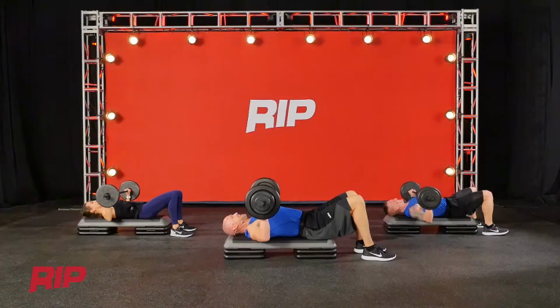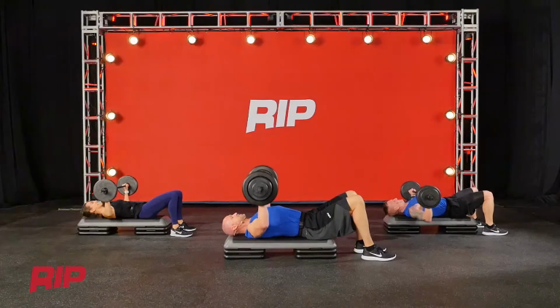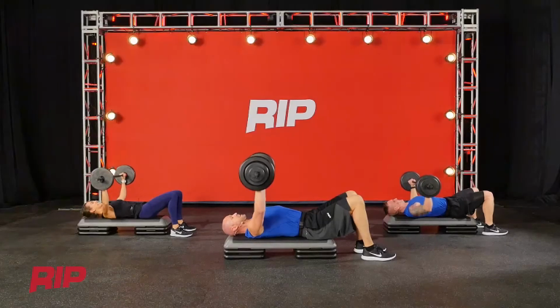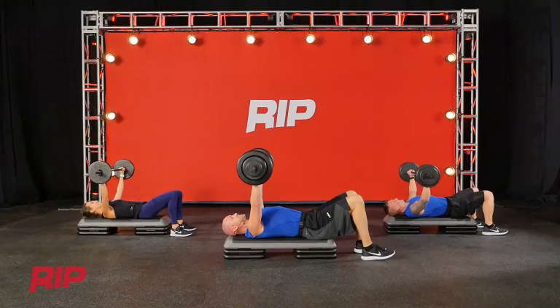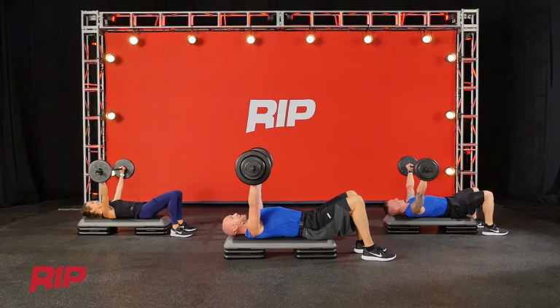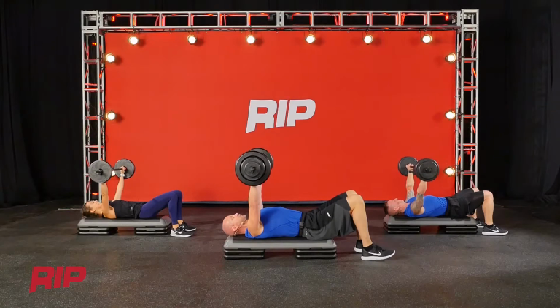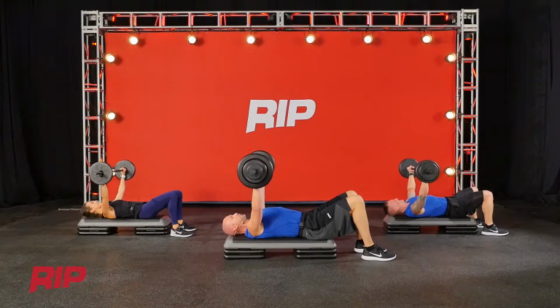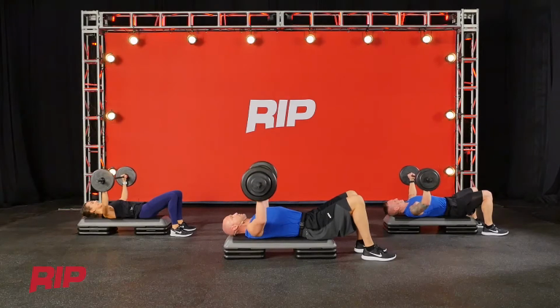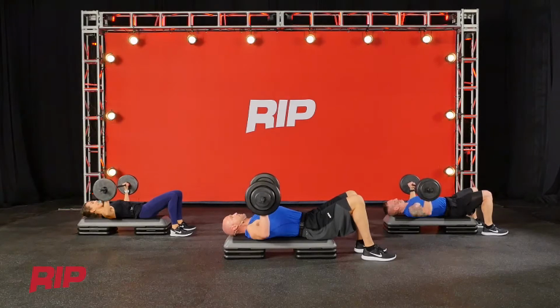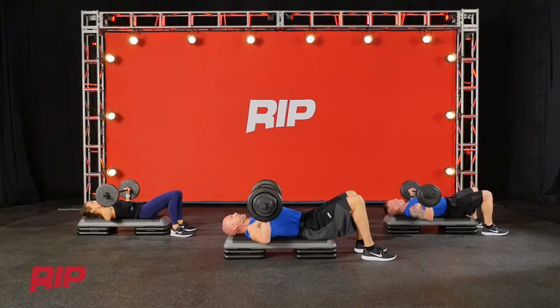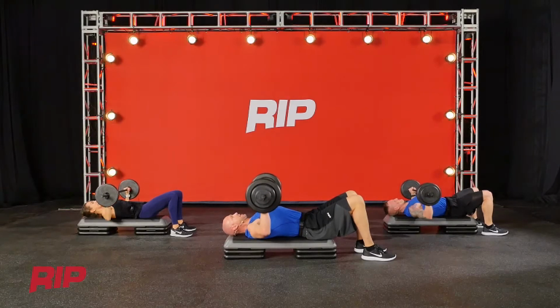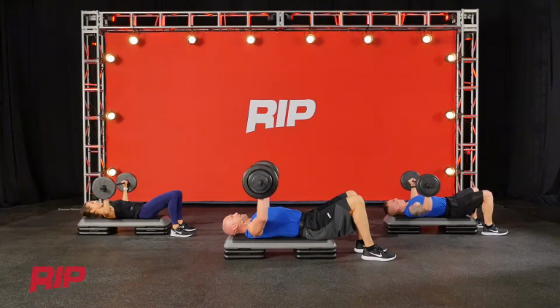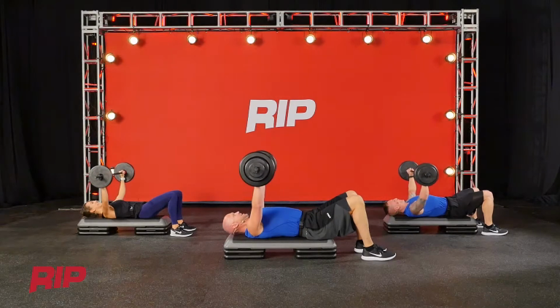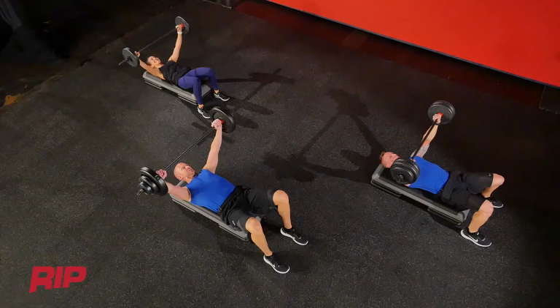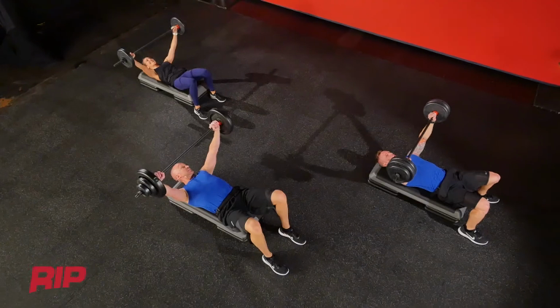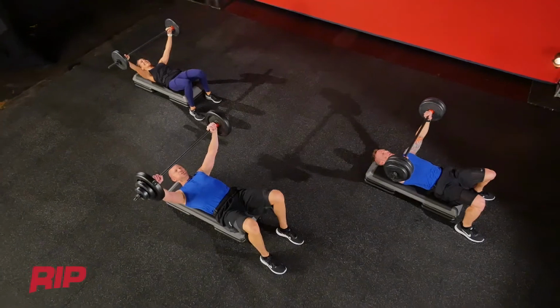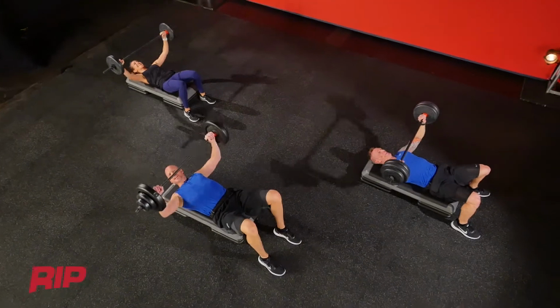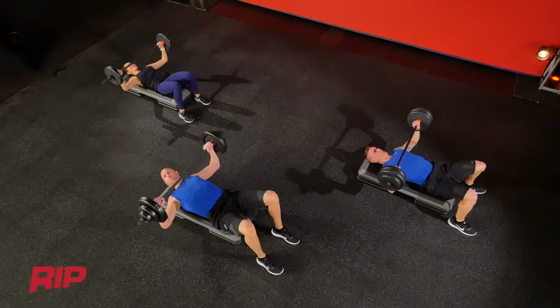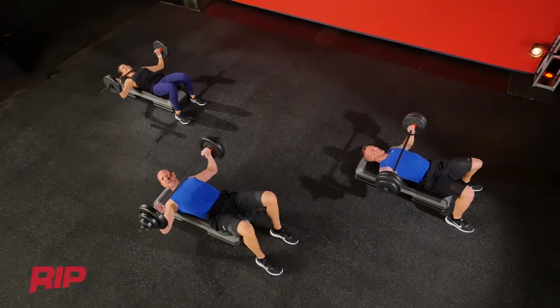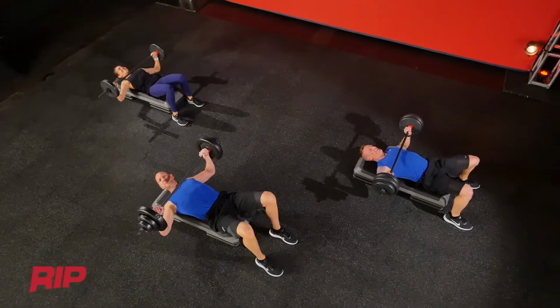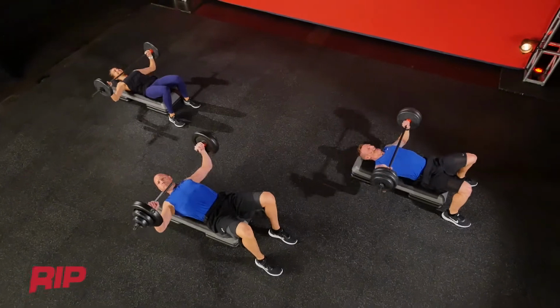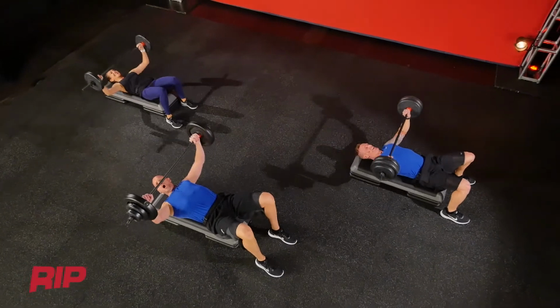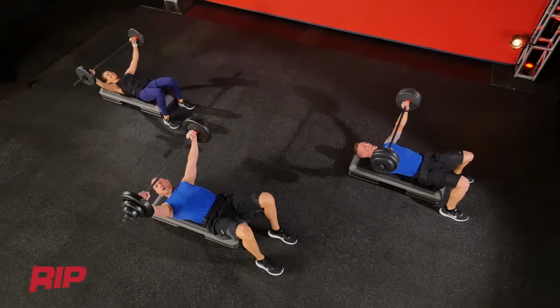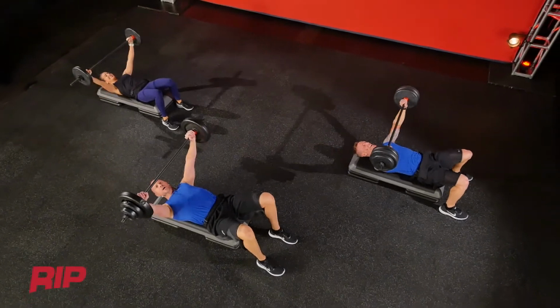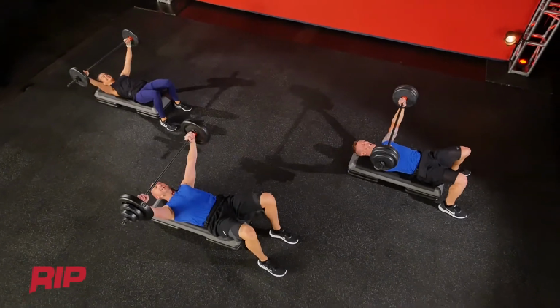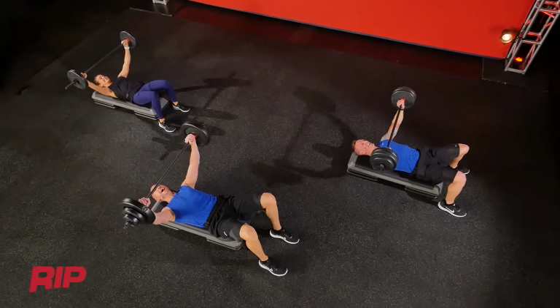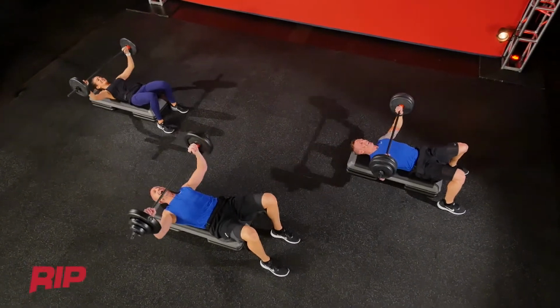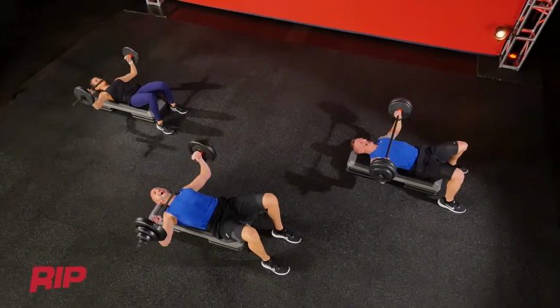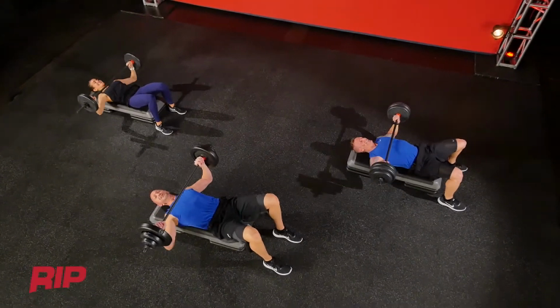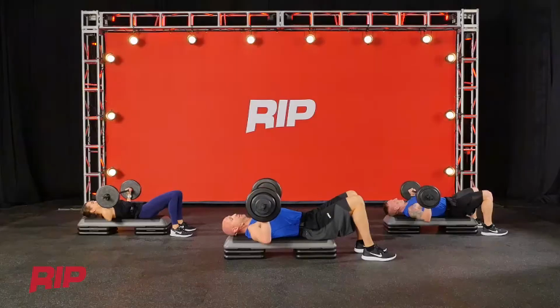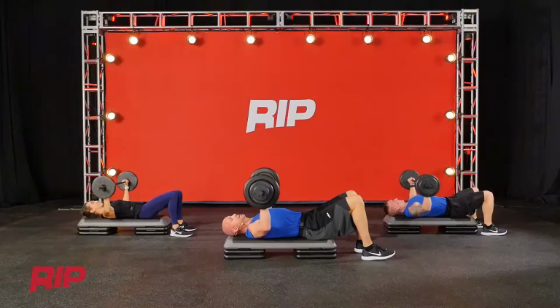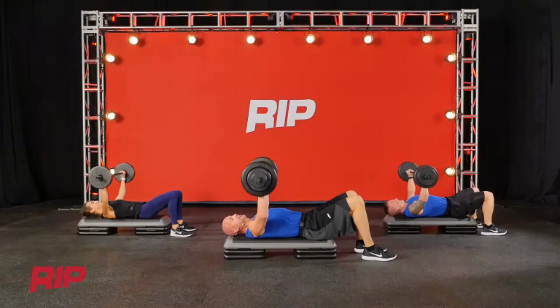Now the second cycle through, you might be thinking: someone changed the weight on my bar? No, they didn't.